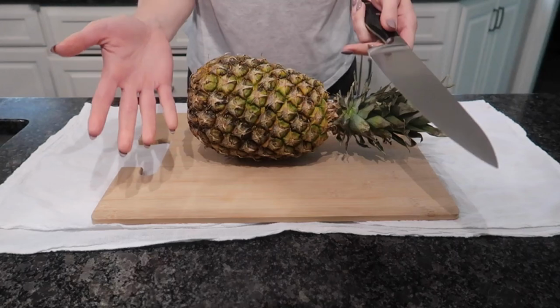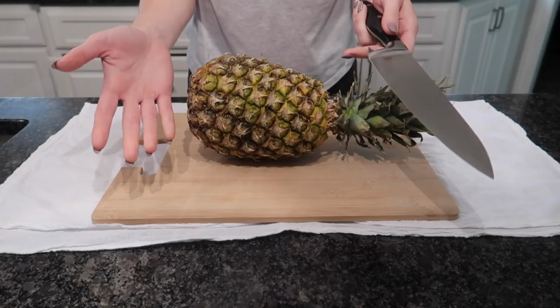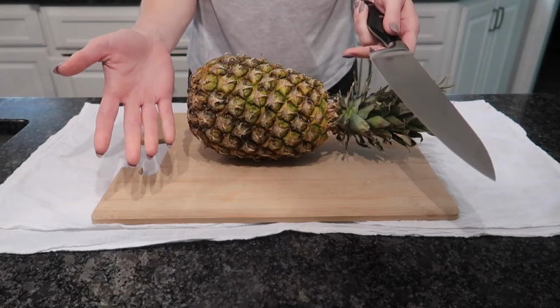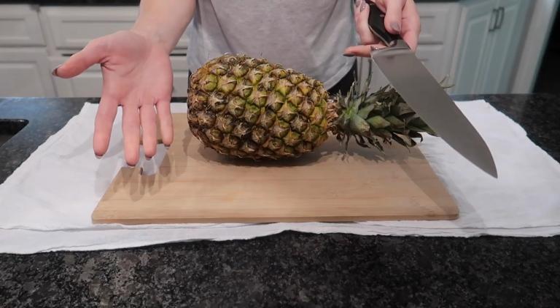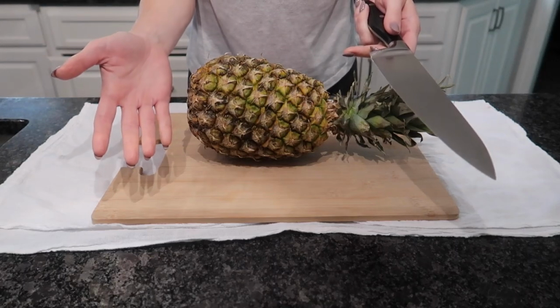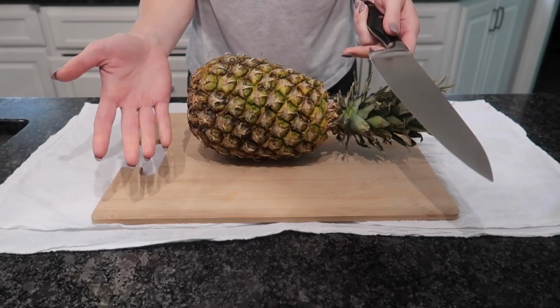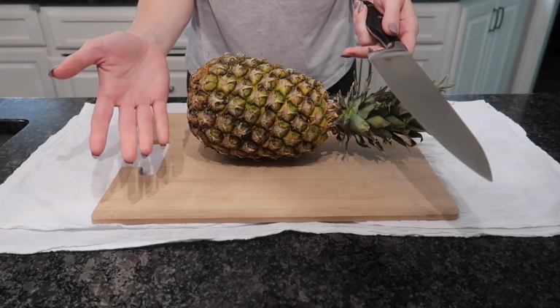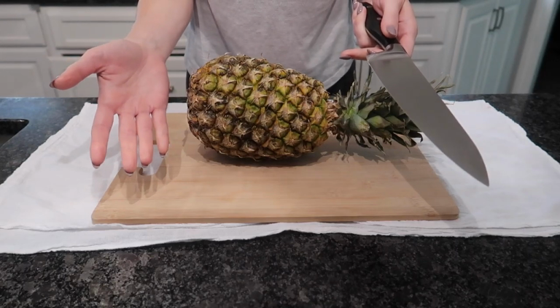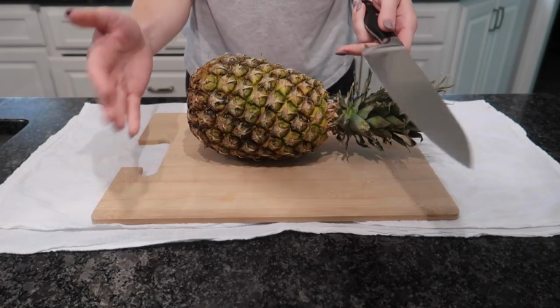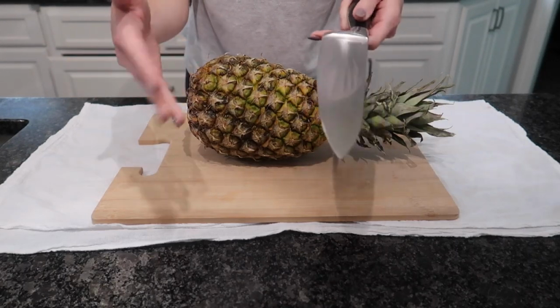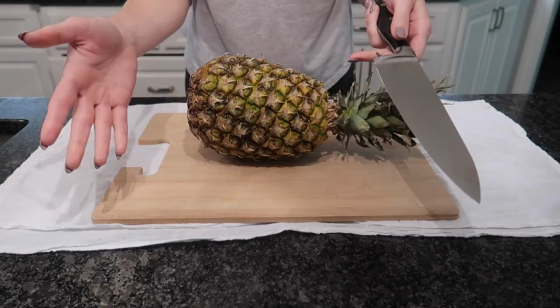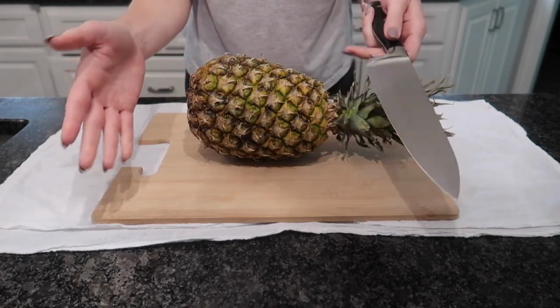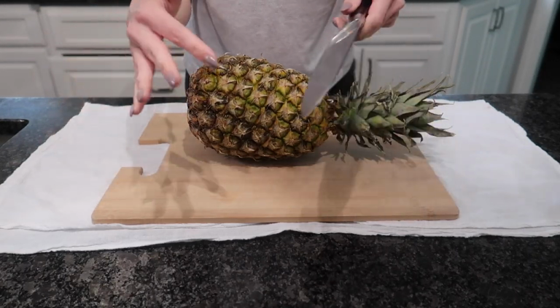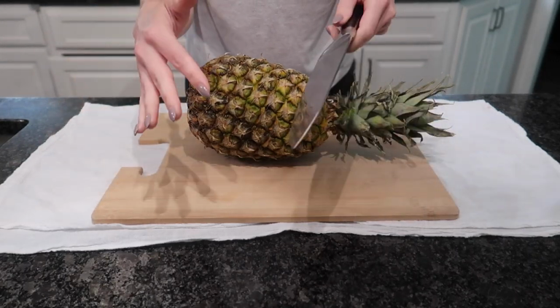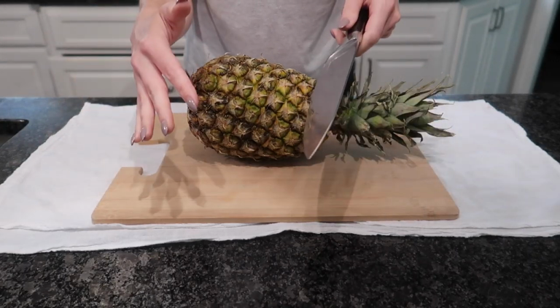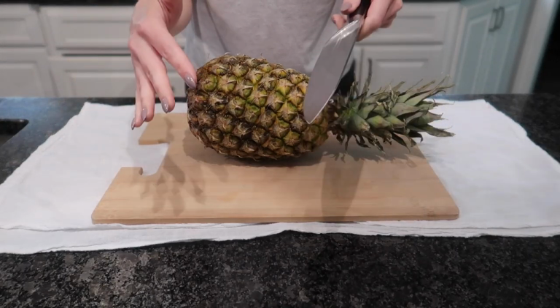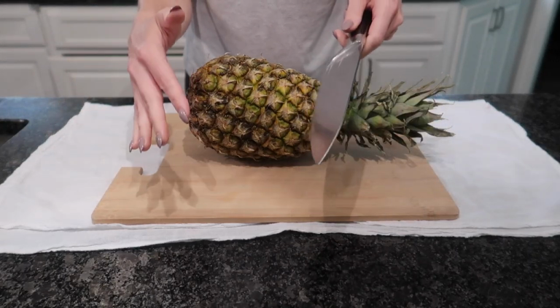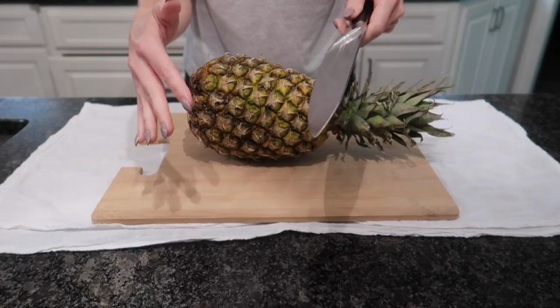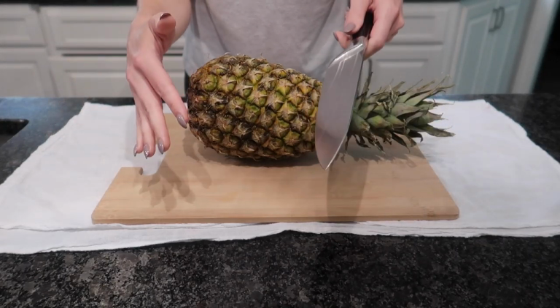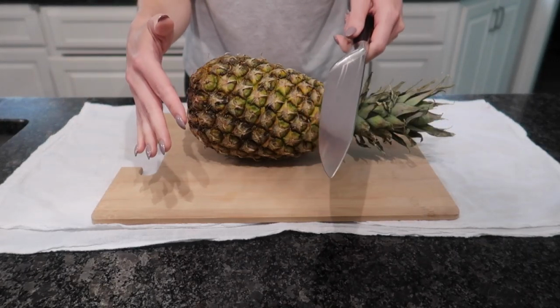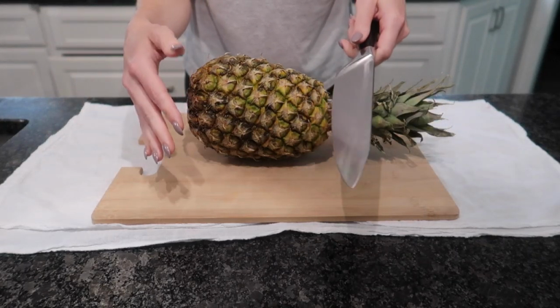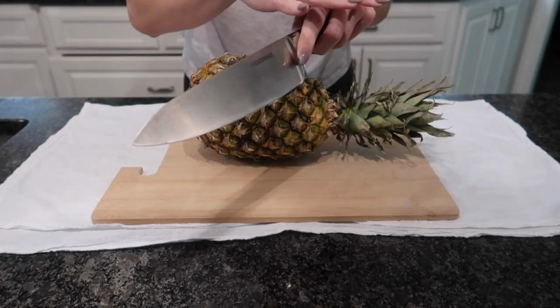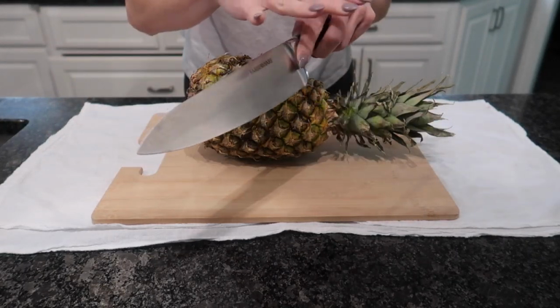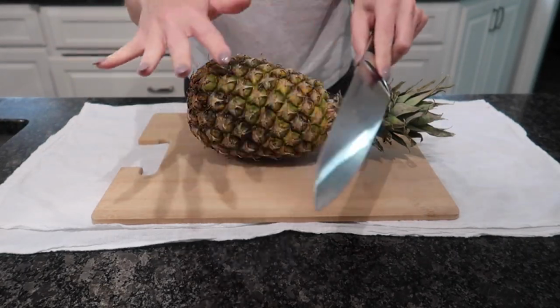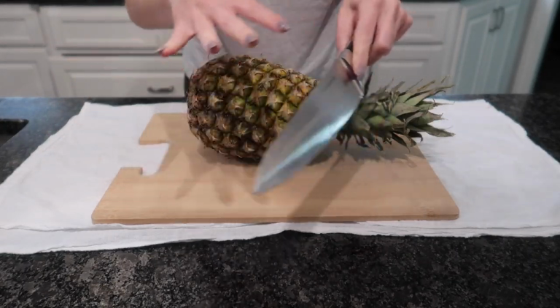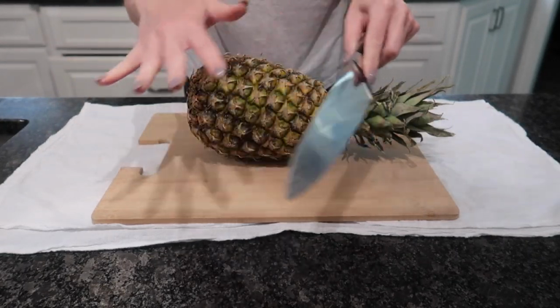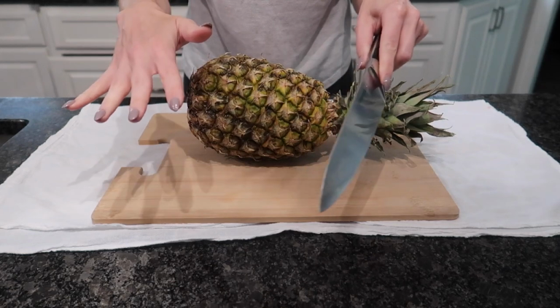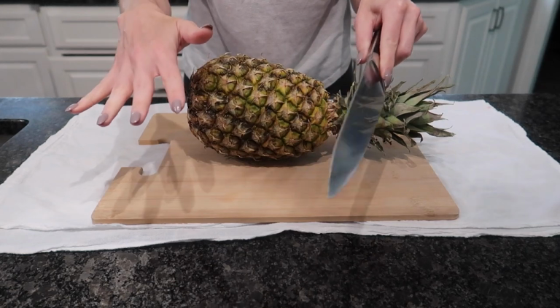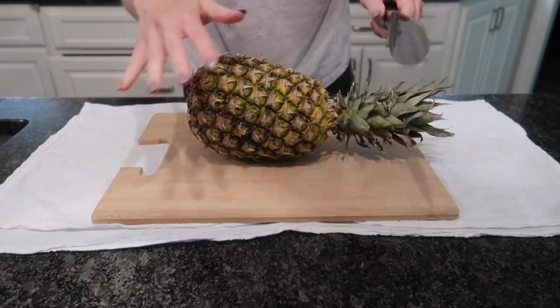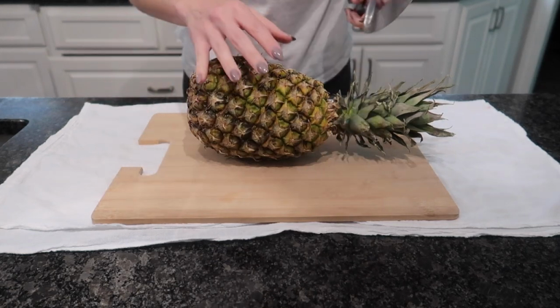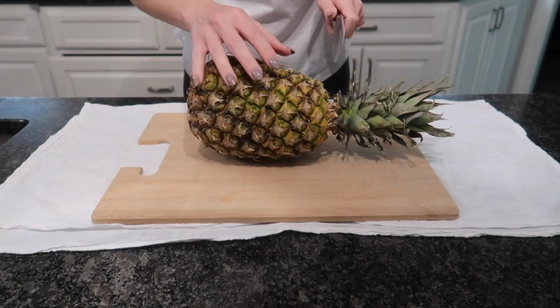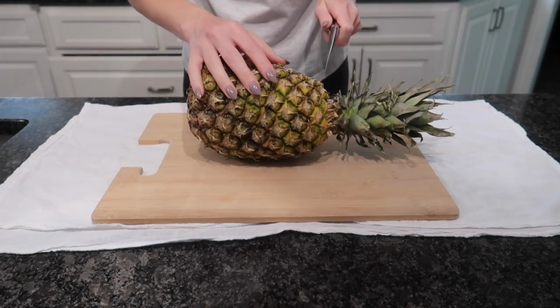Welcome back to Androgen Cleaning and Life Hacks. Today I'm going to show you the fastest way to cut a pineapple with the least amount of waste possible.